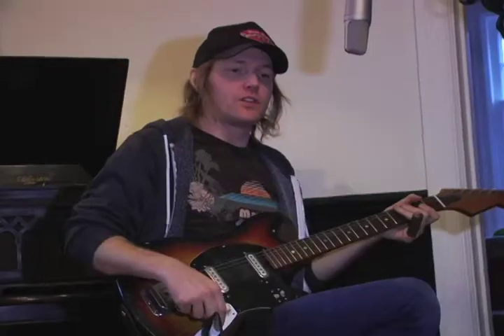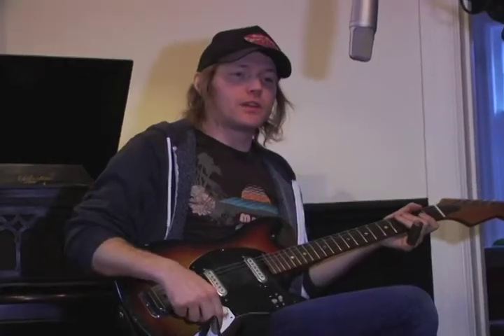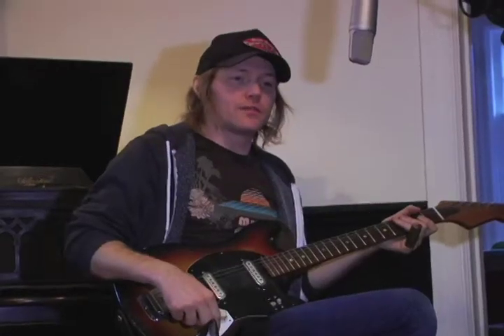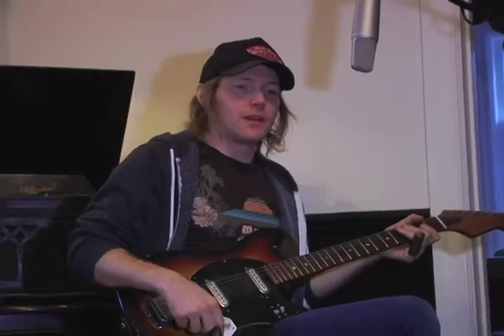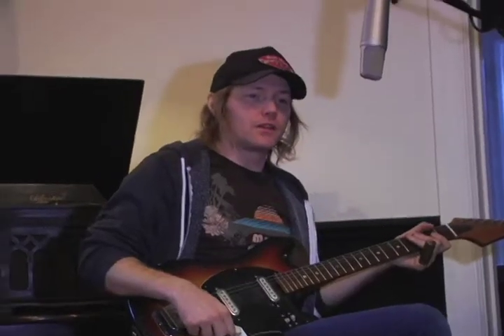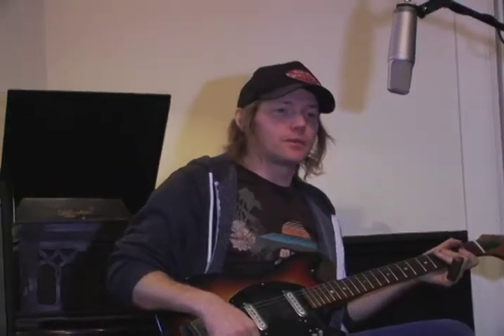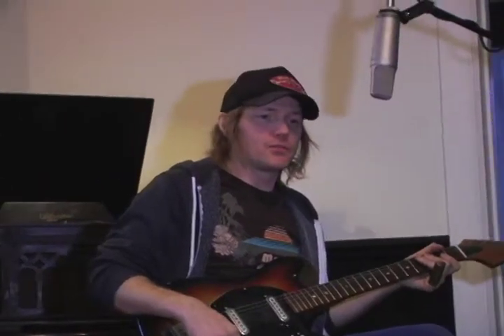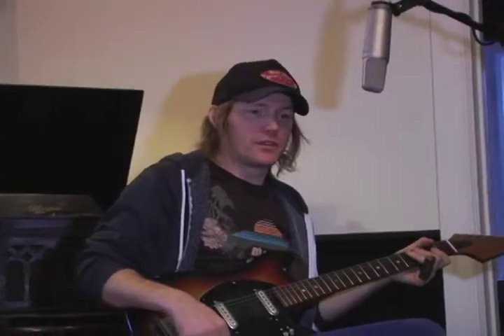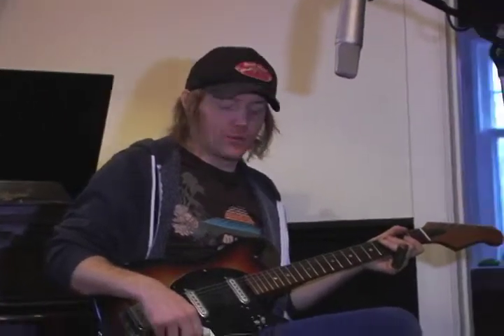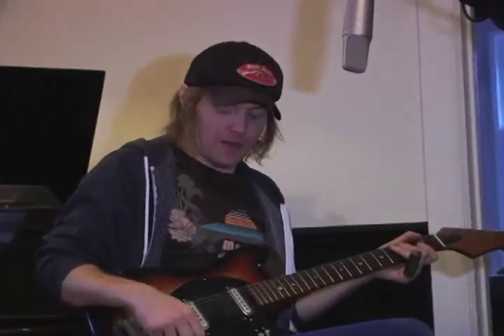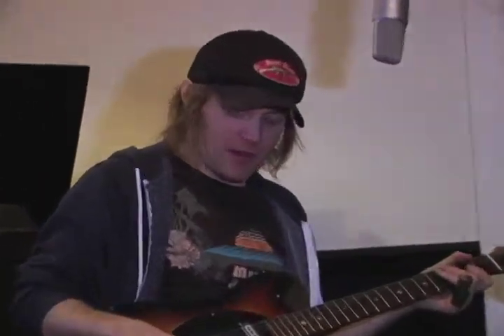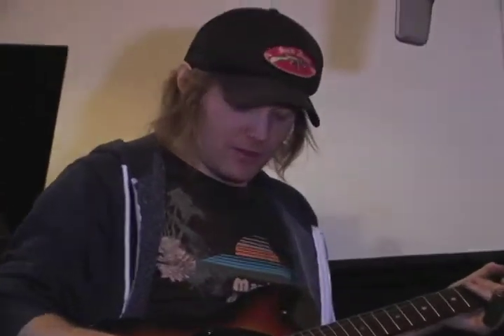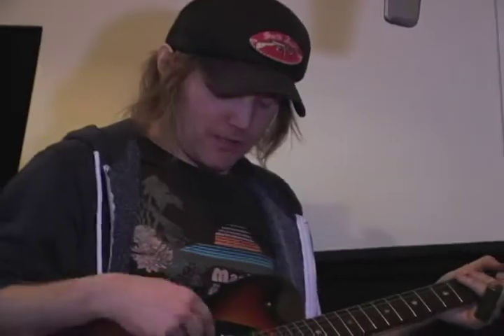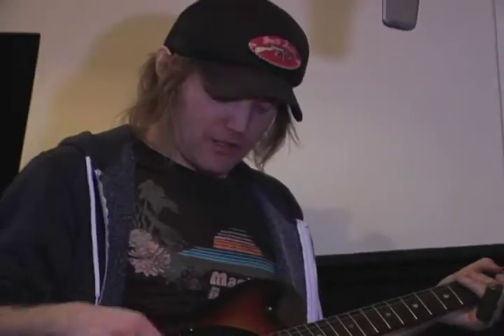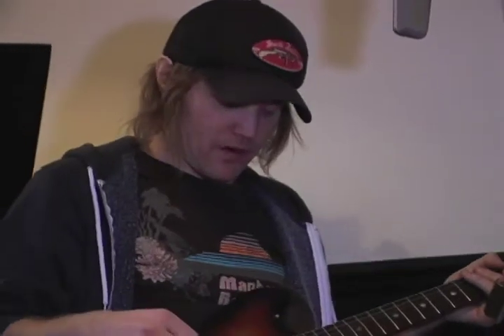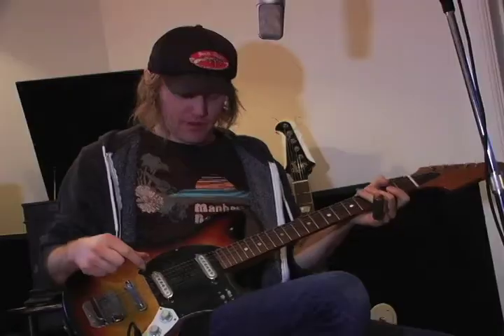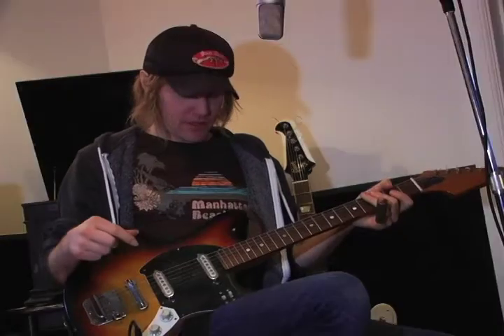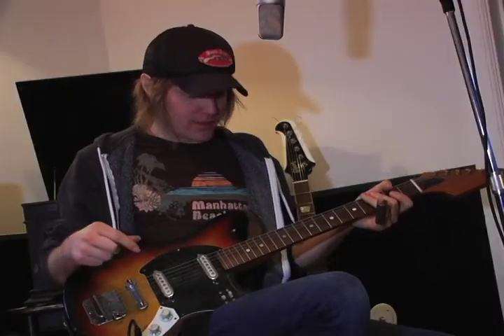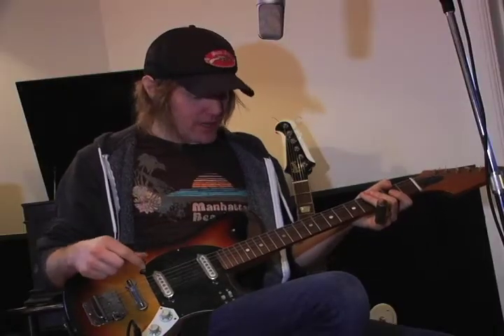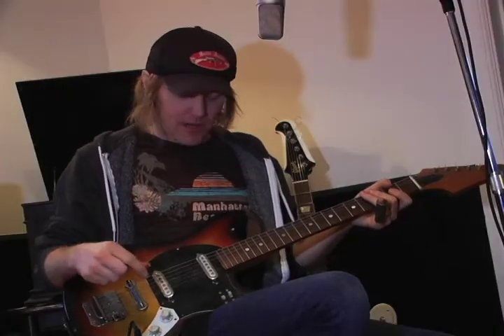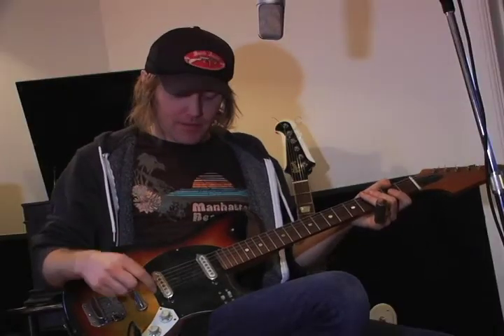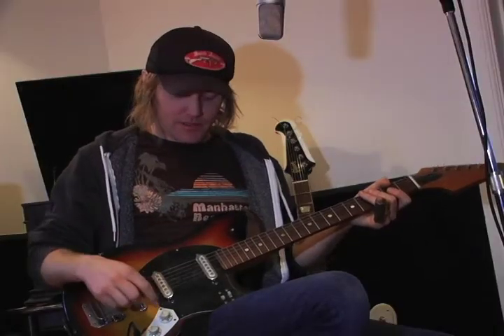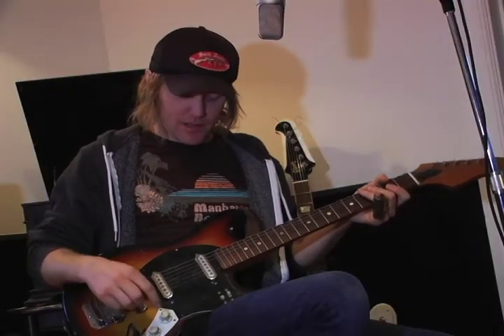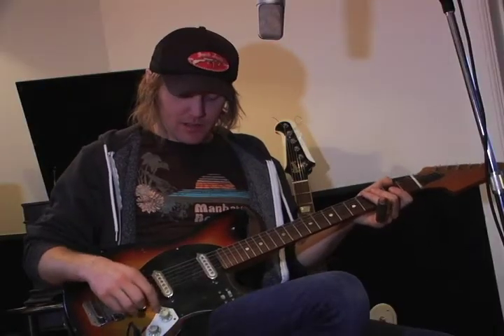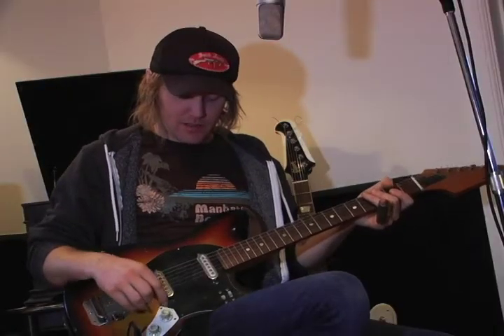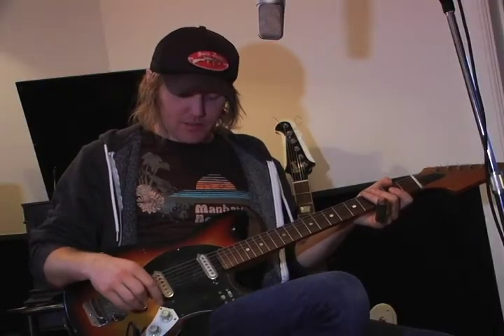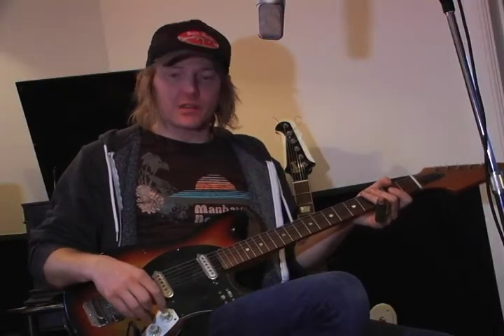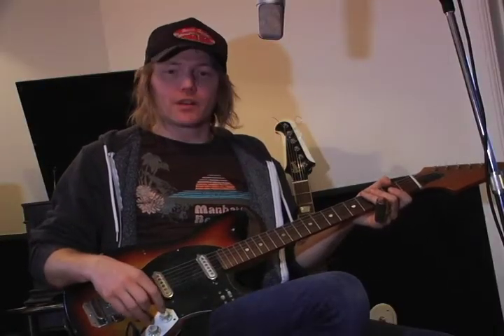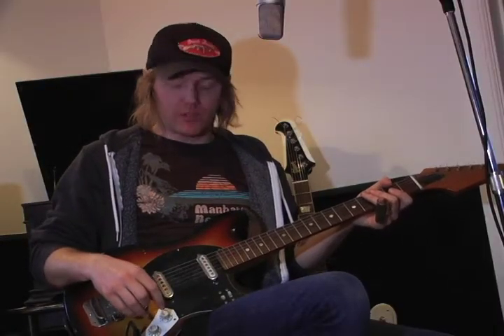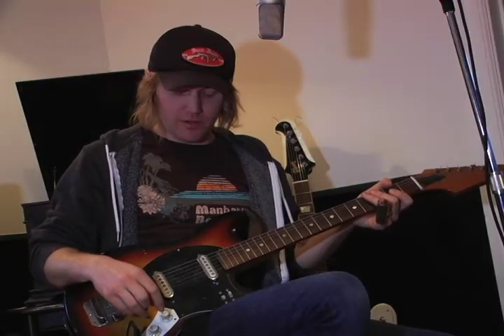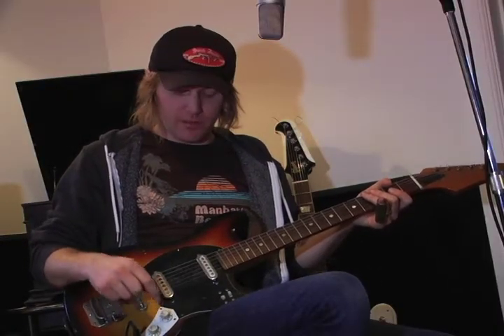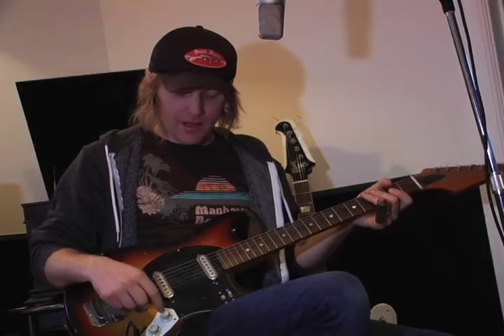Jay Nowicki from a band called The Perpetrators out of Winnipeg, Manitoba, plays a guitar very much like this, and he makes it sing. It's pretty incredible — you should go hear him play.